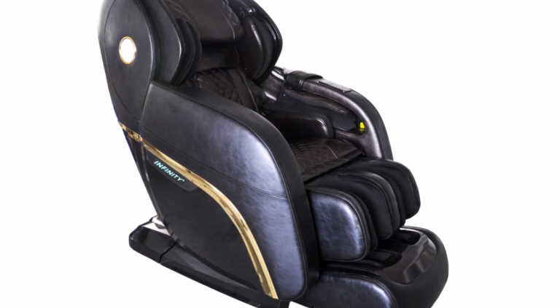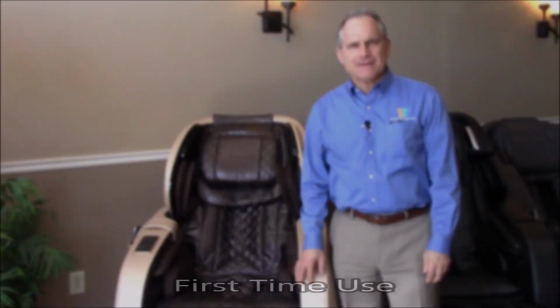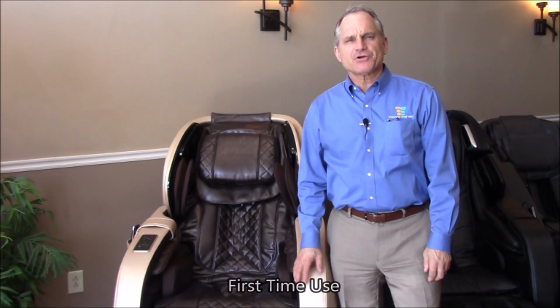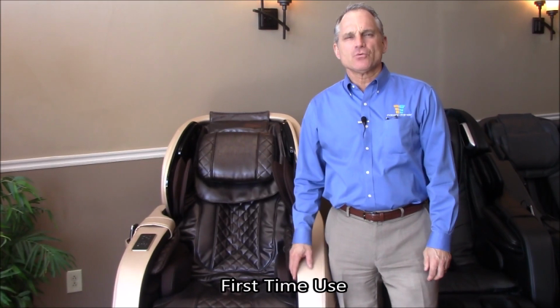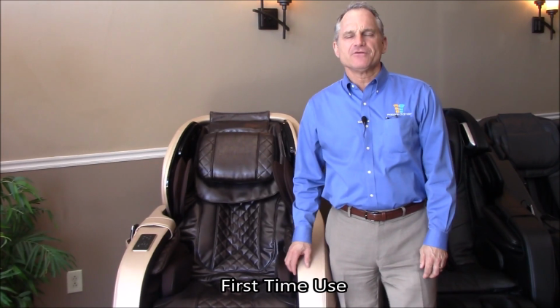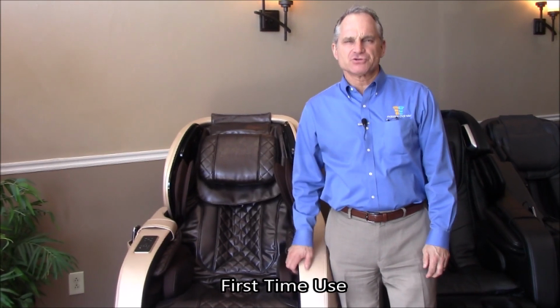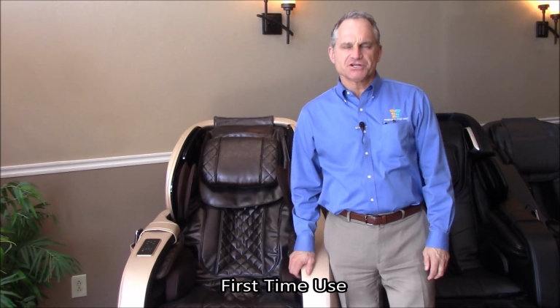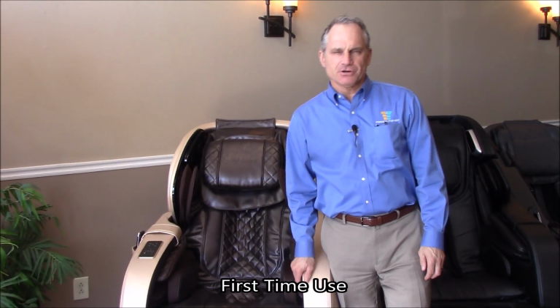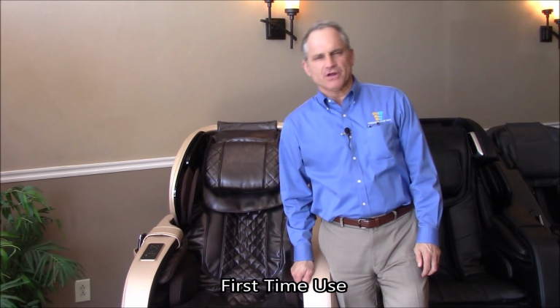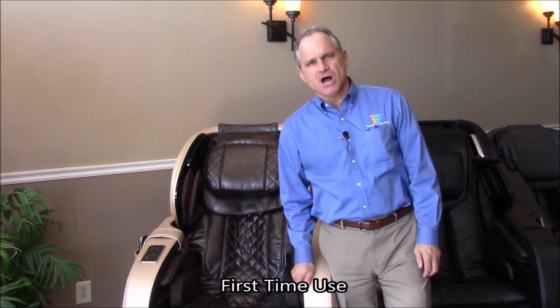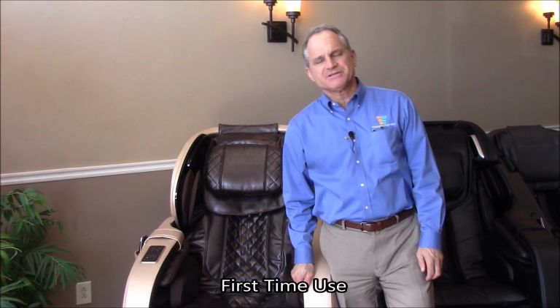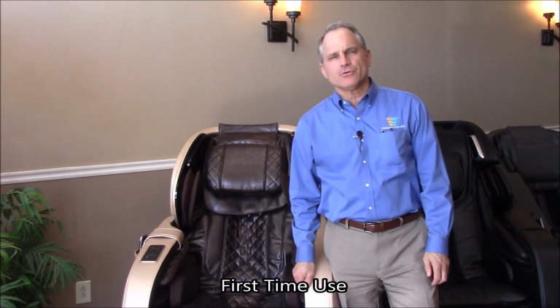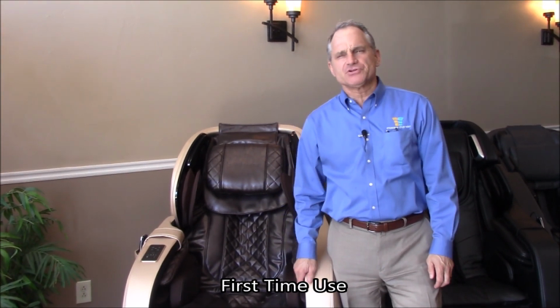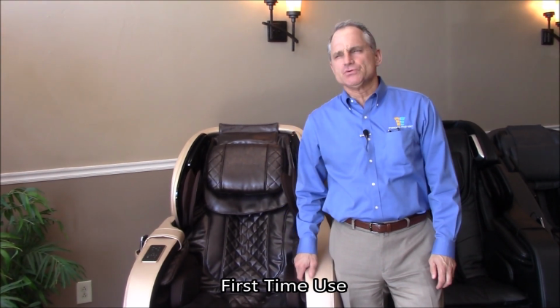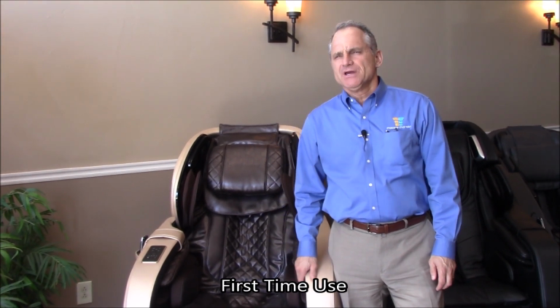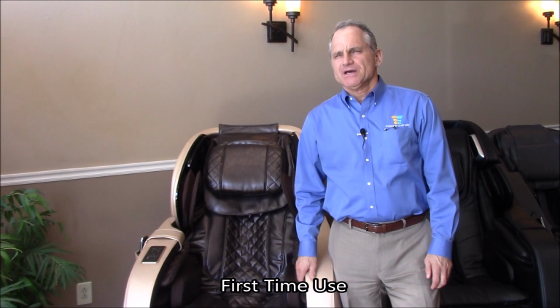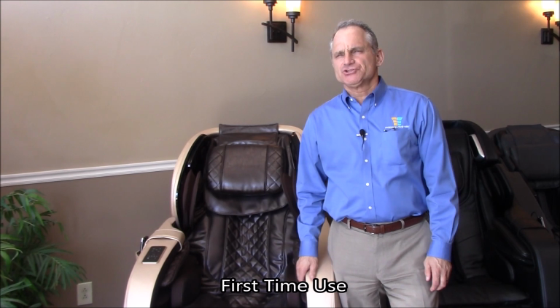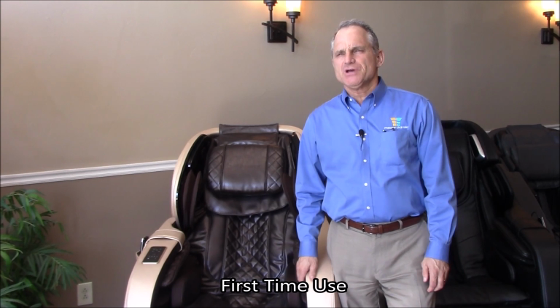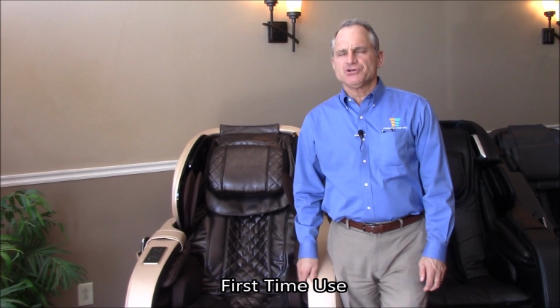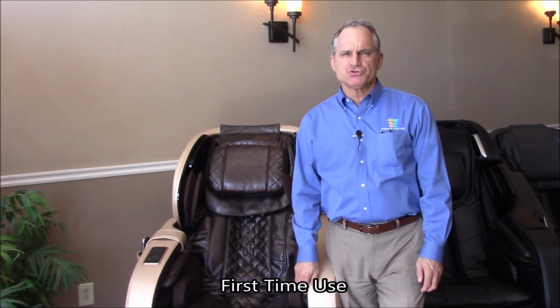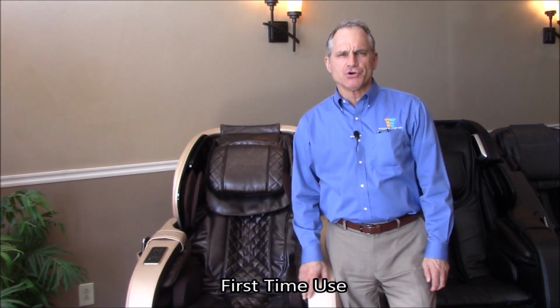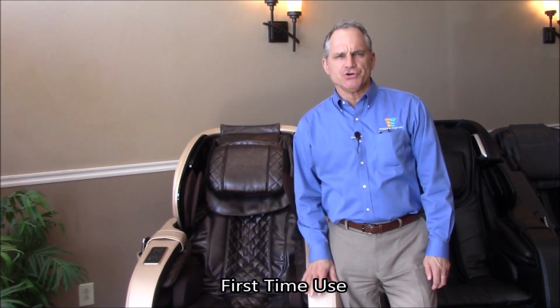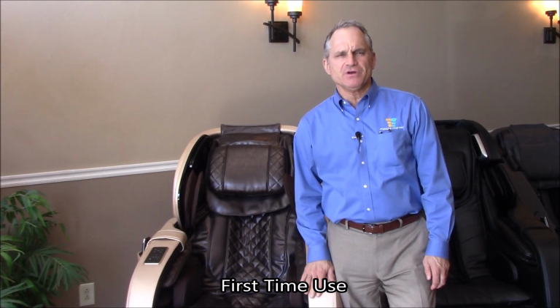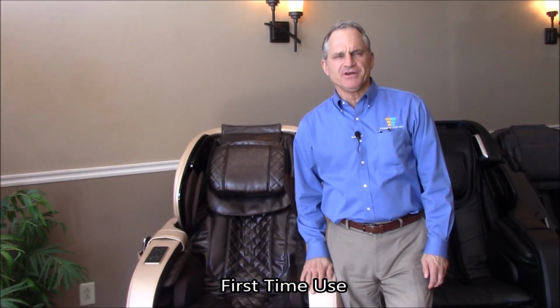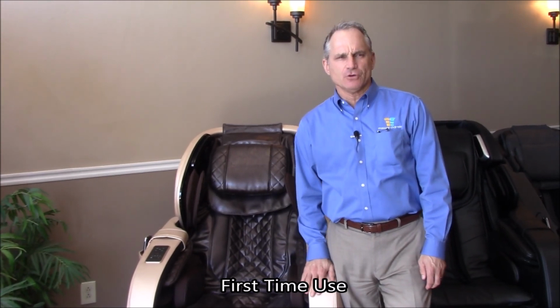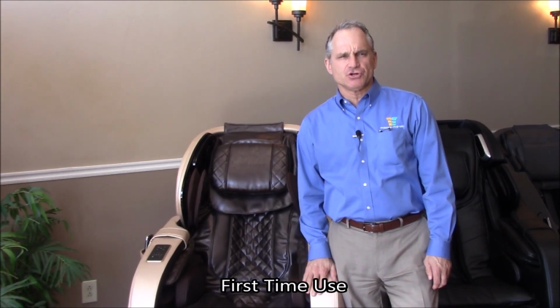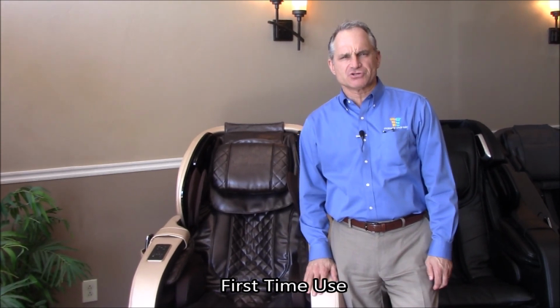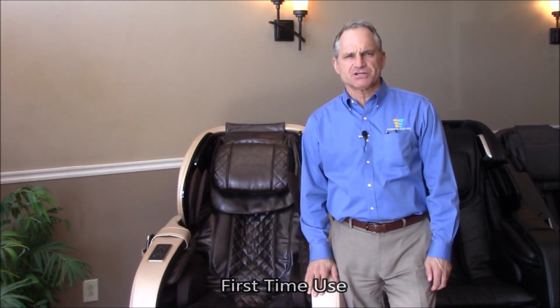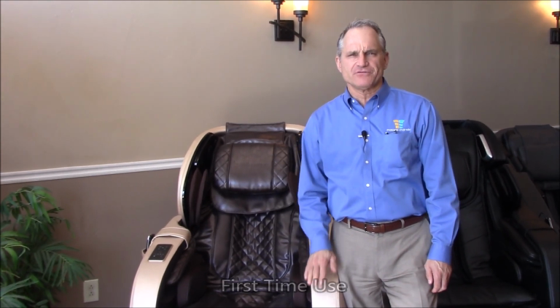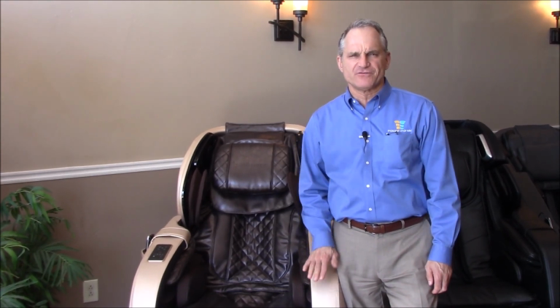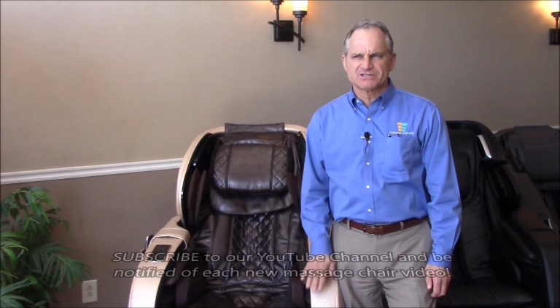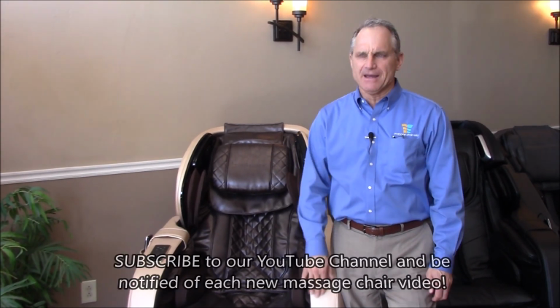Hi, I'm Dr. Alan Weidner from MassageChairLeaf.com, and today we're going to show you how to use your new Infinity Overture Massage Chair for the first time.